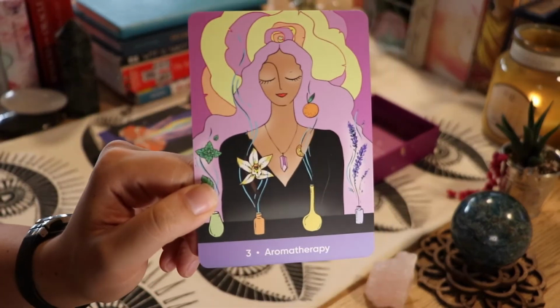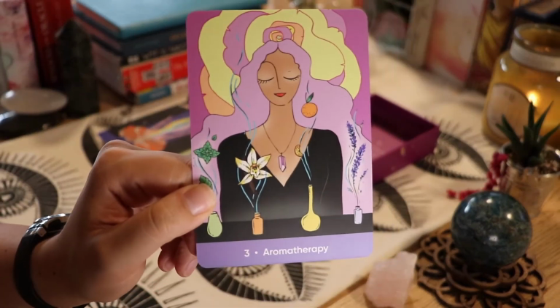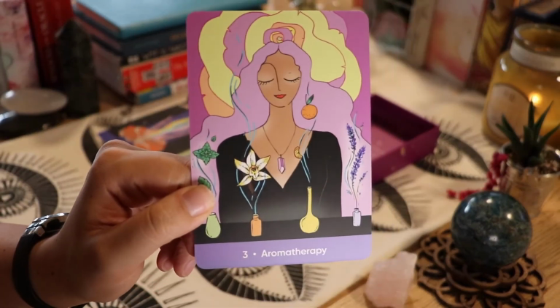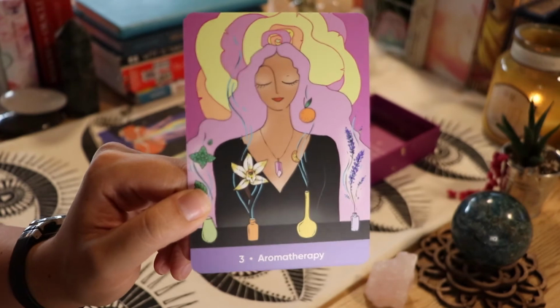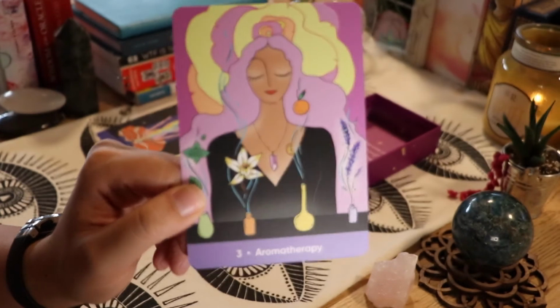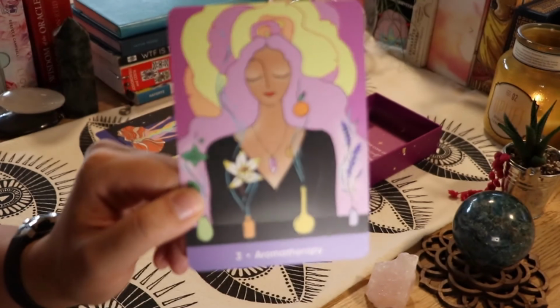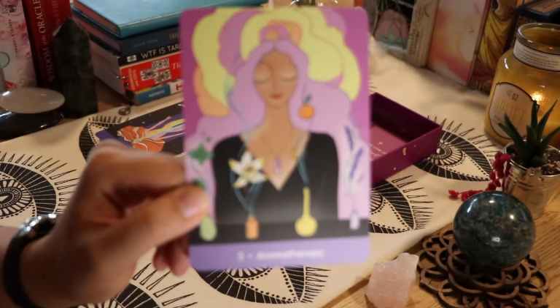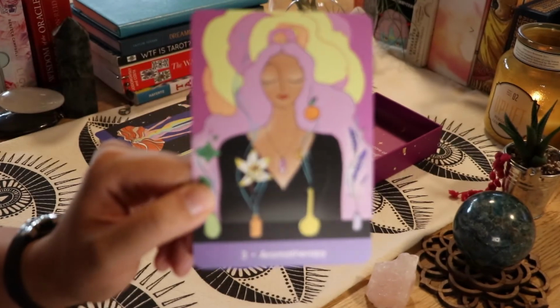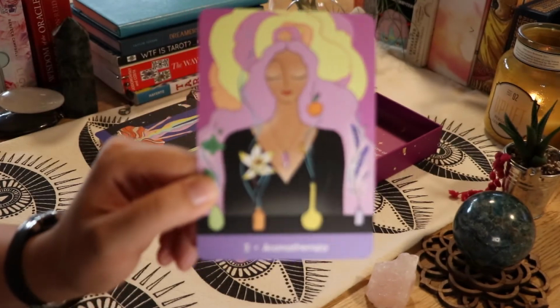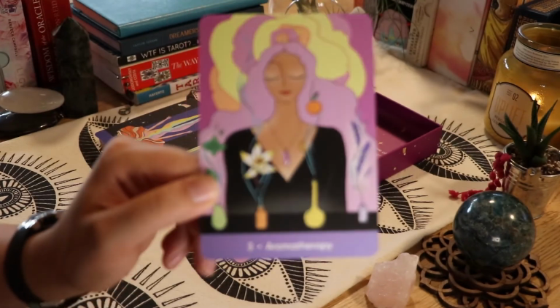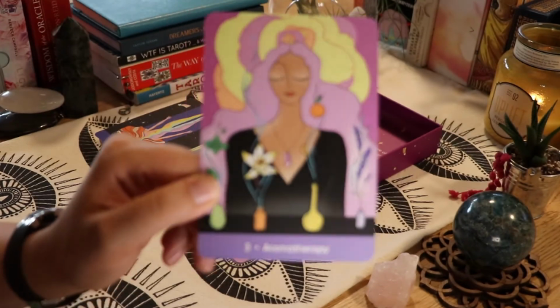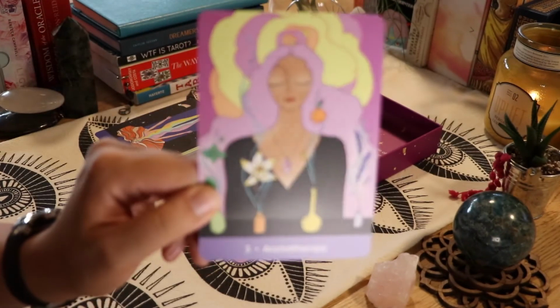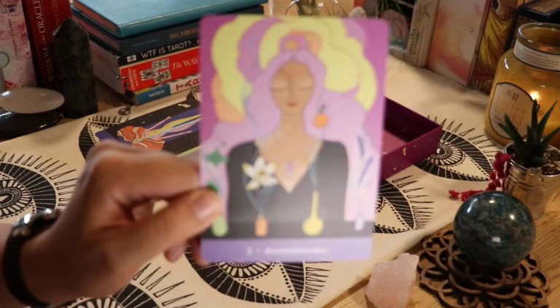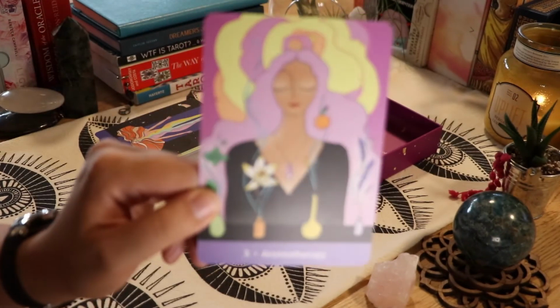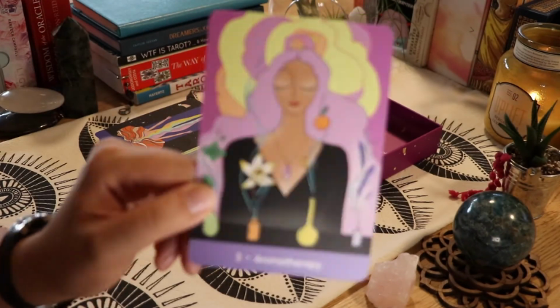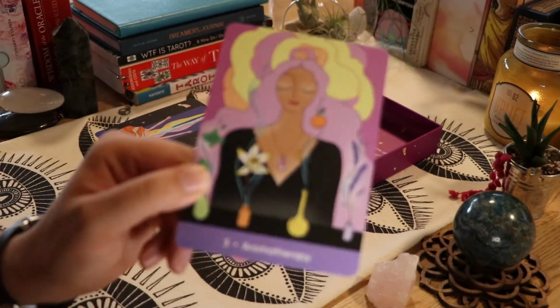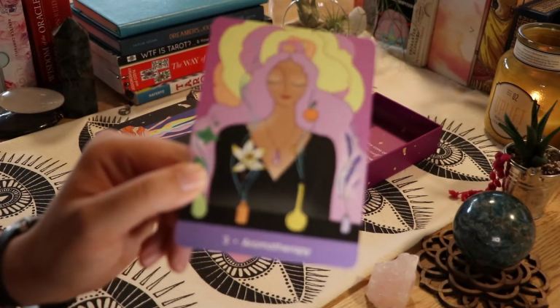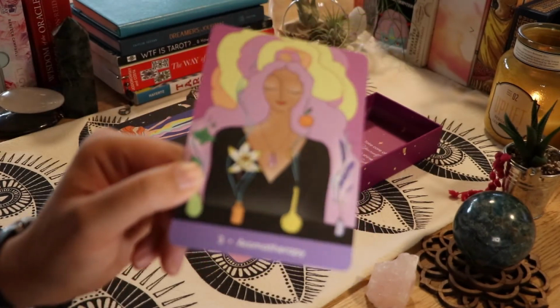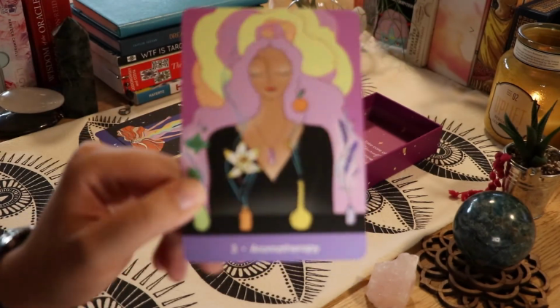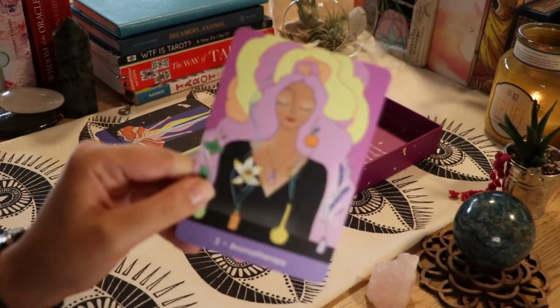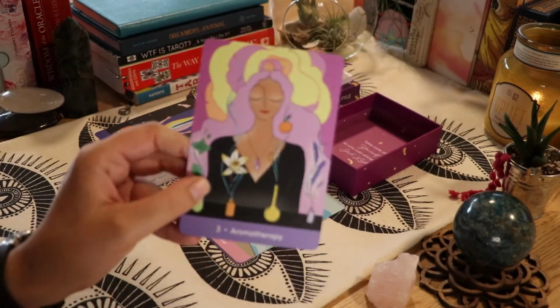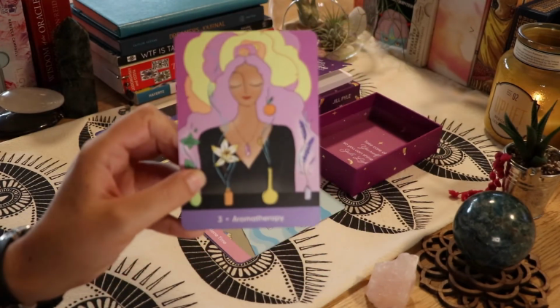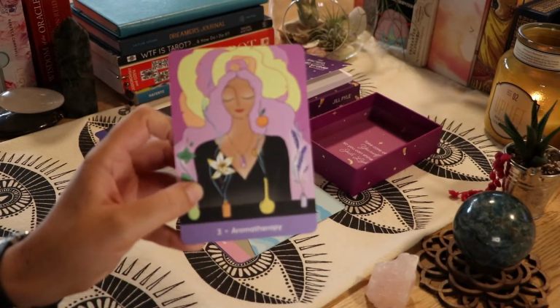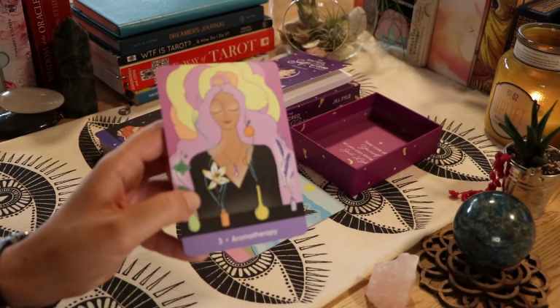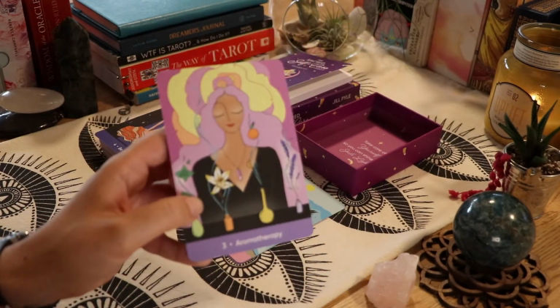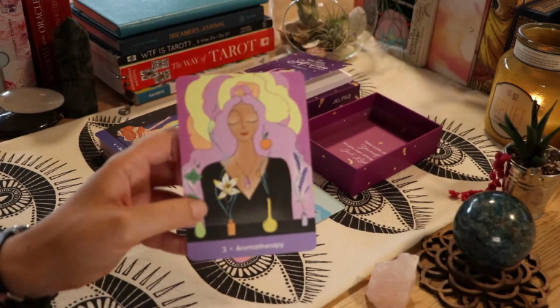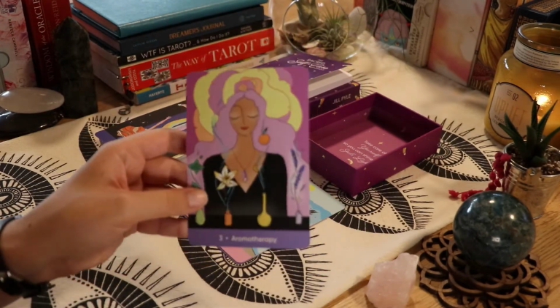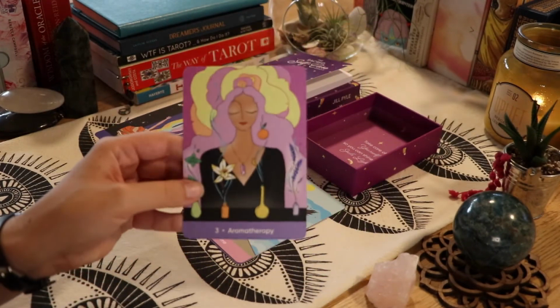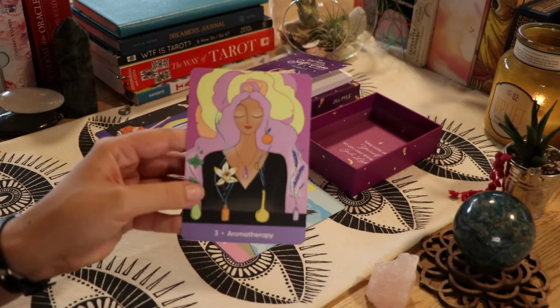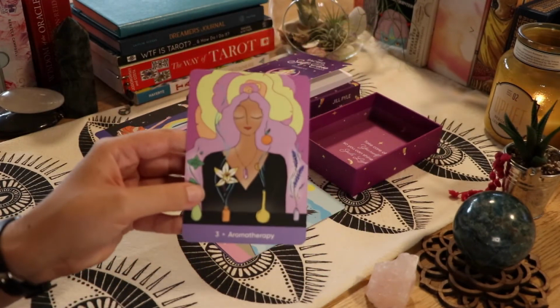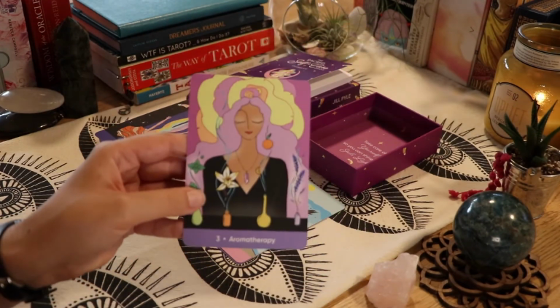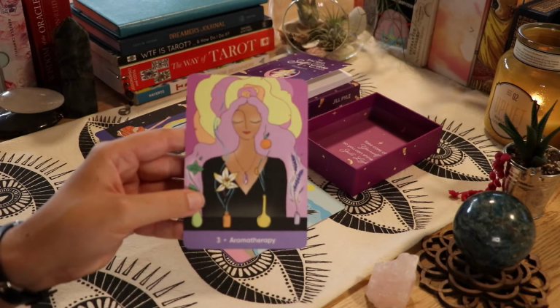So we have 'Aromatherapy.' I don't have a vaporizer or any type of essential oils, so this might be interesting to work with at some point.